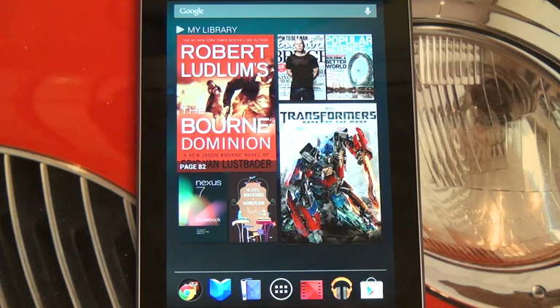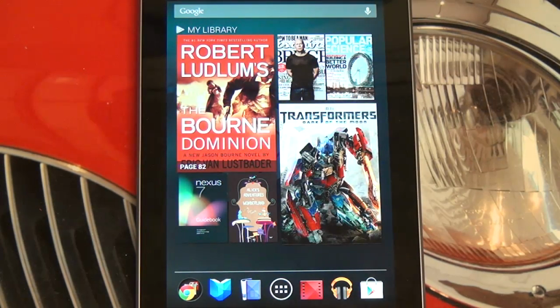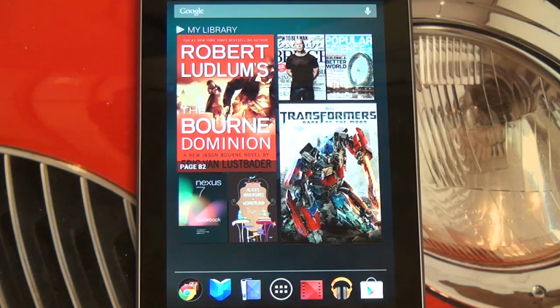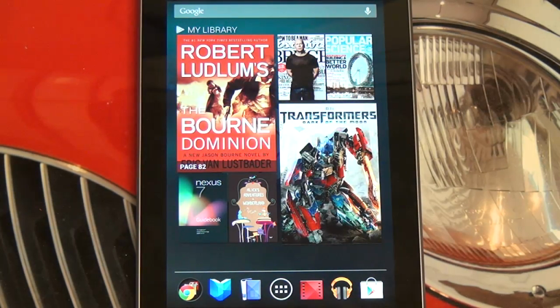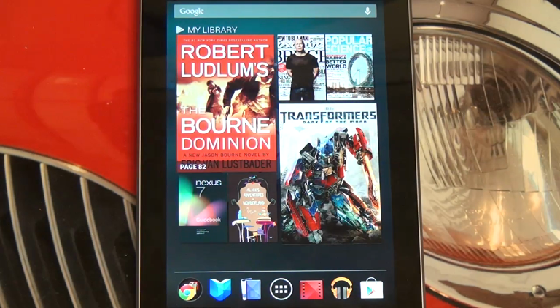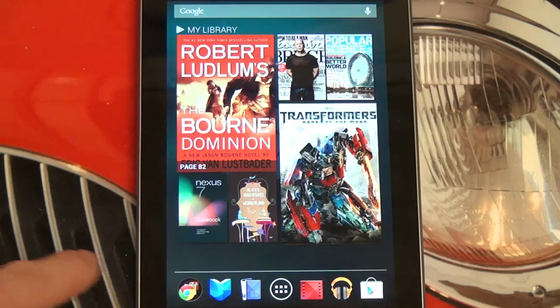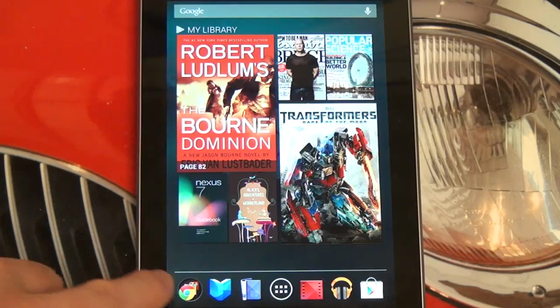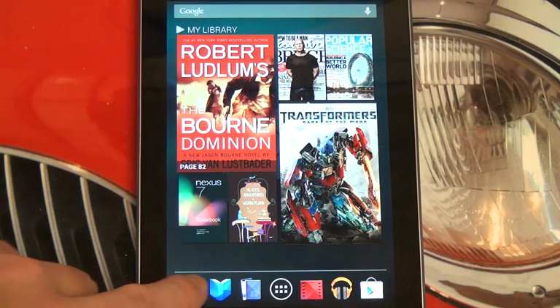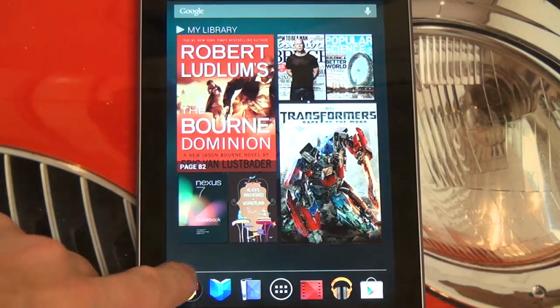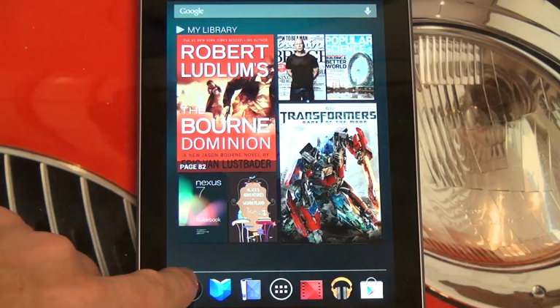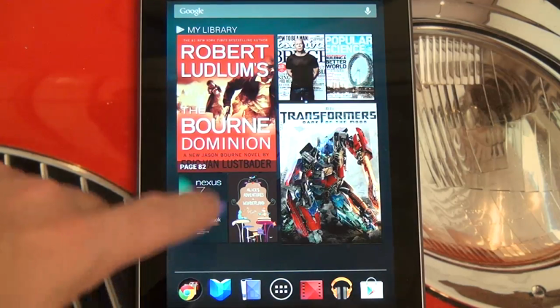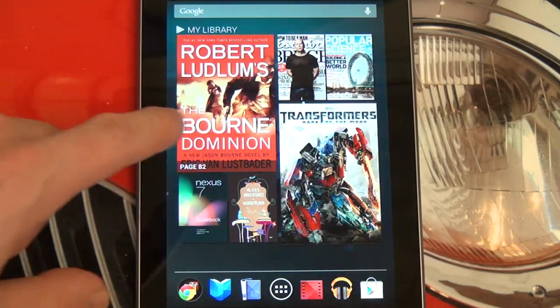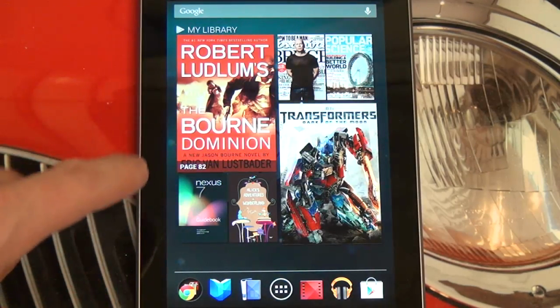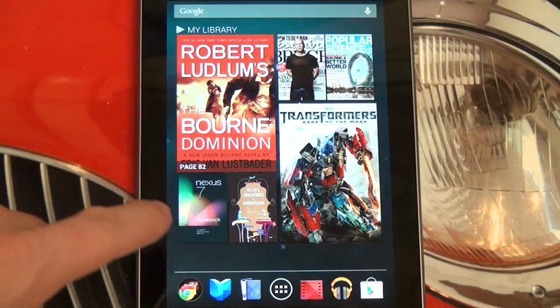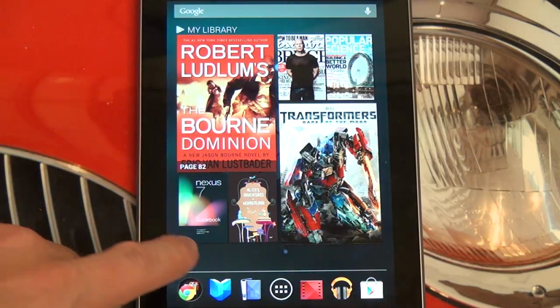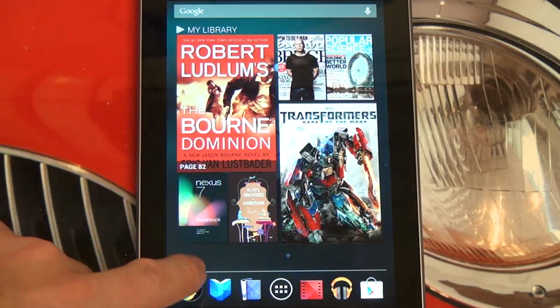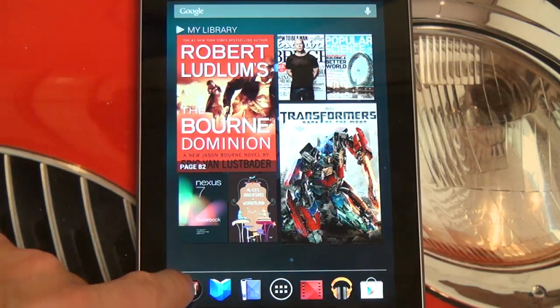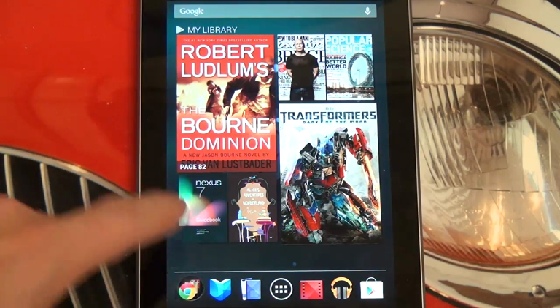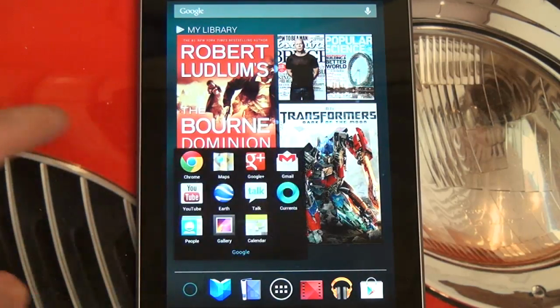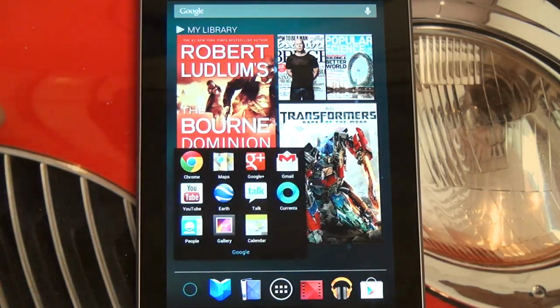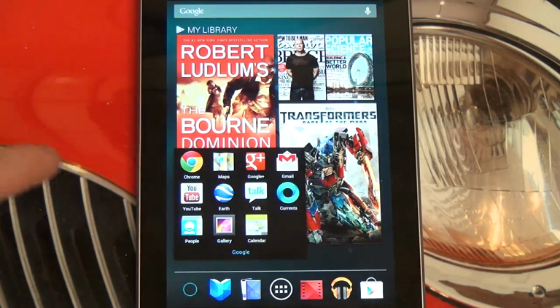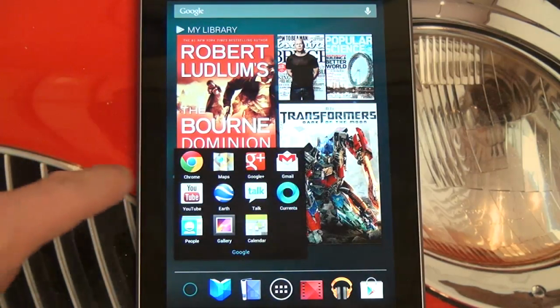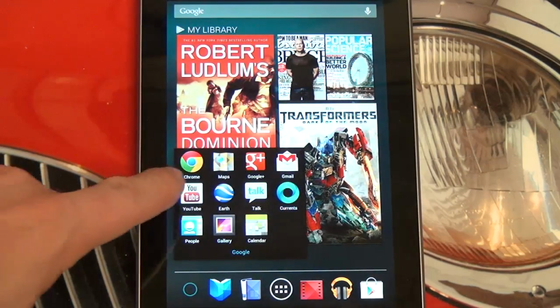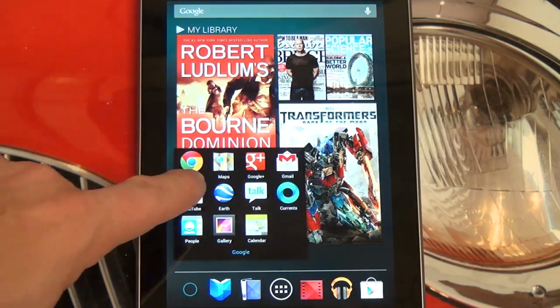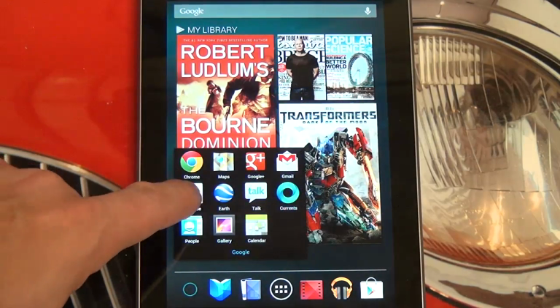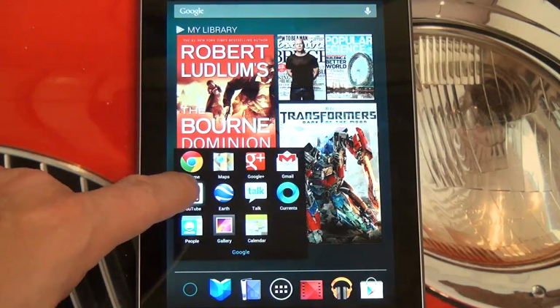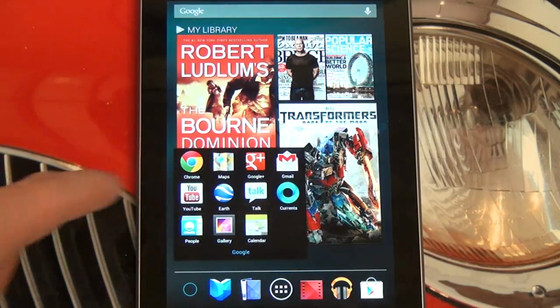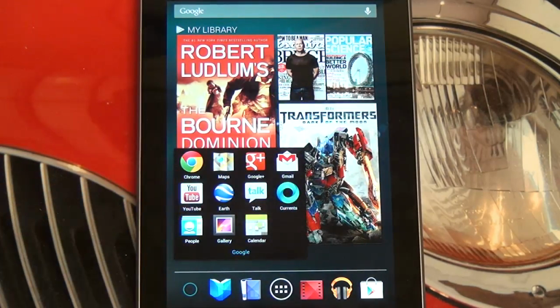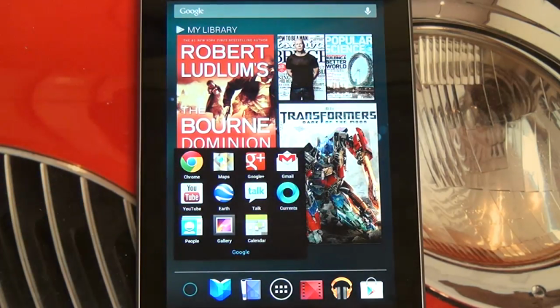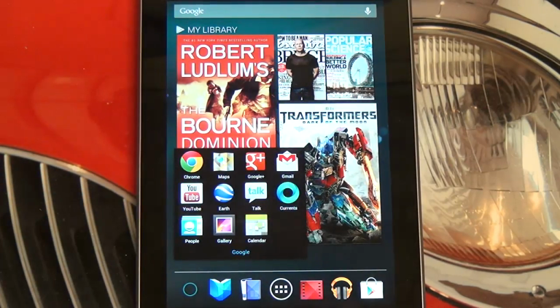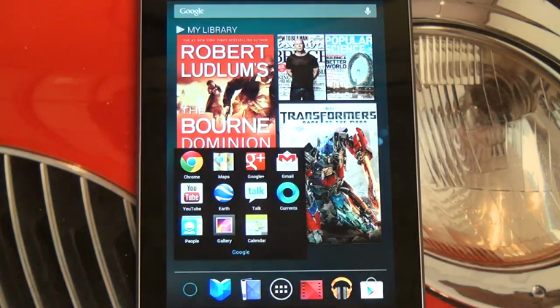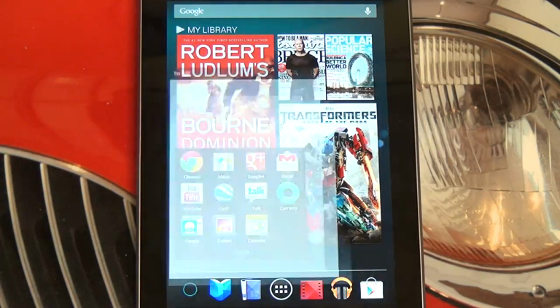But today I wanted to show you guys some of the advantages of Jellybean. So let's start with the revamped YouTube app.